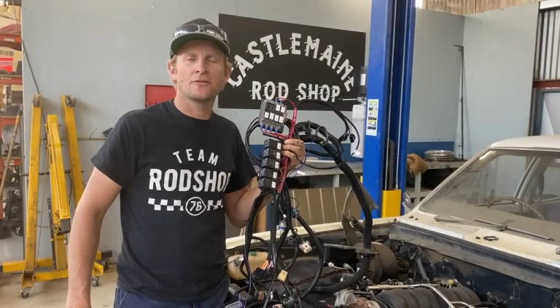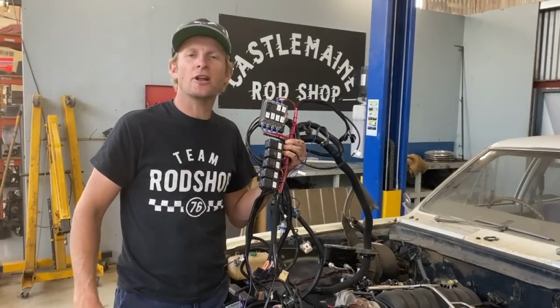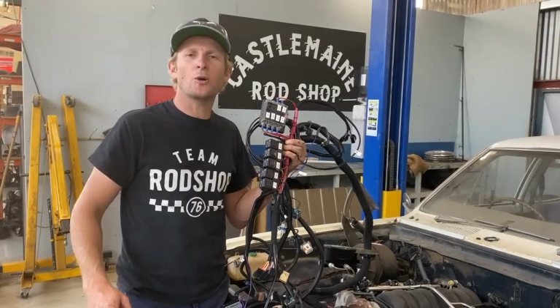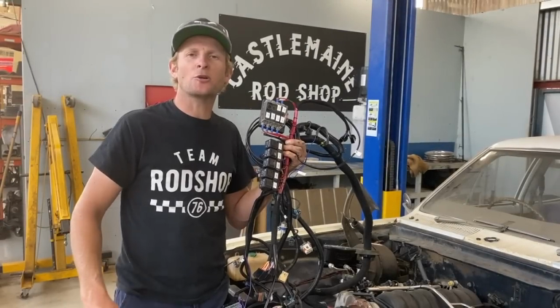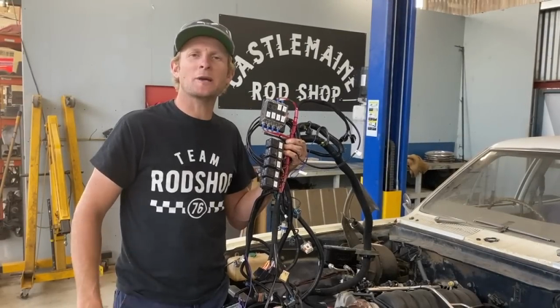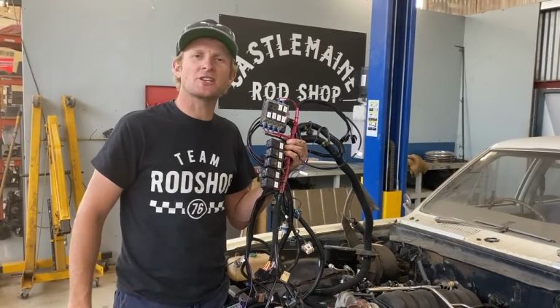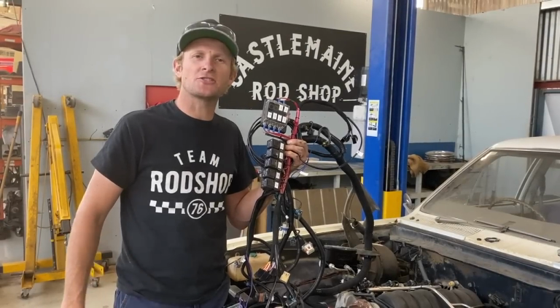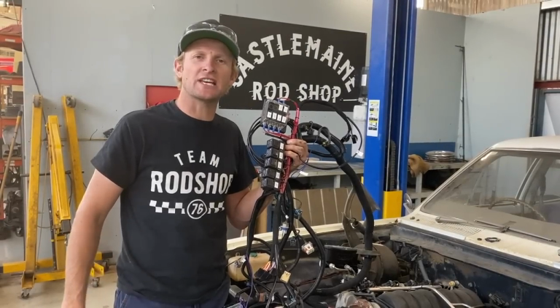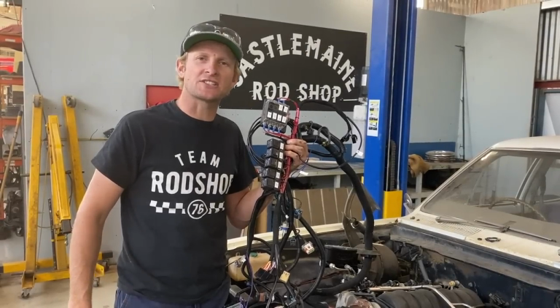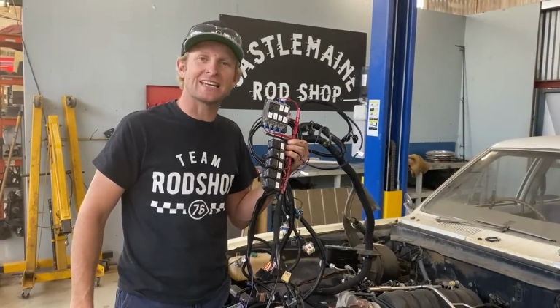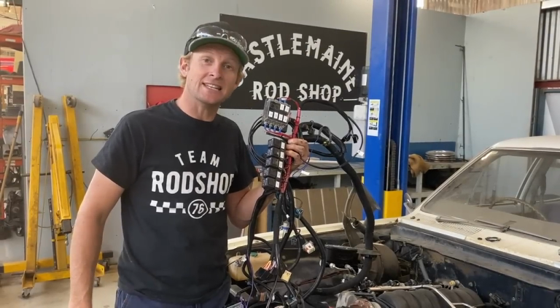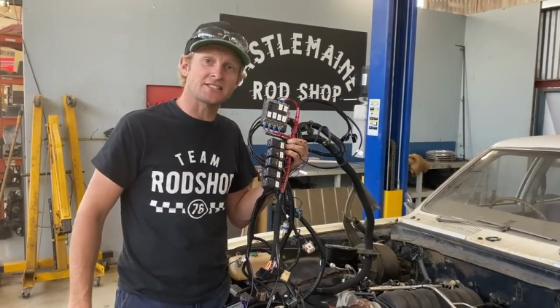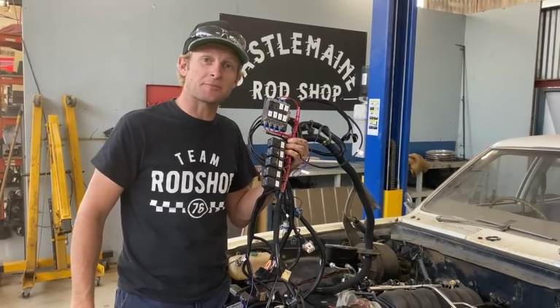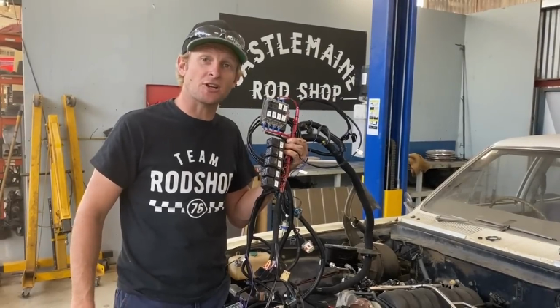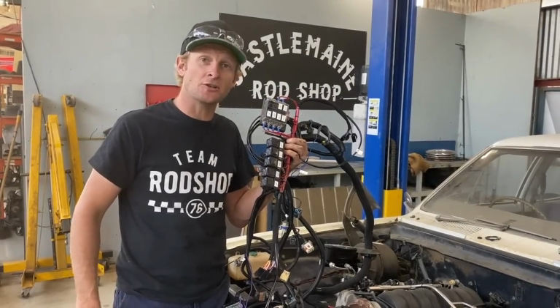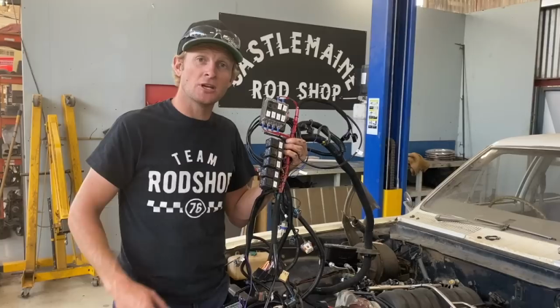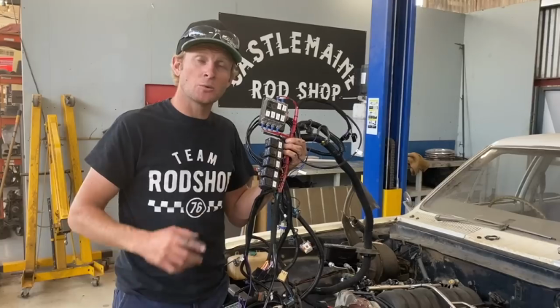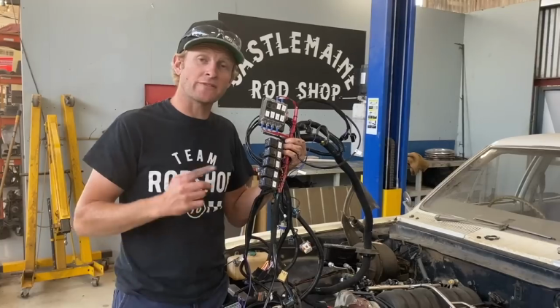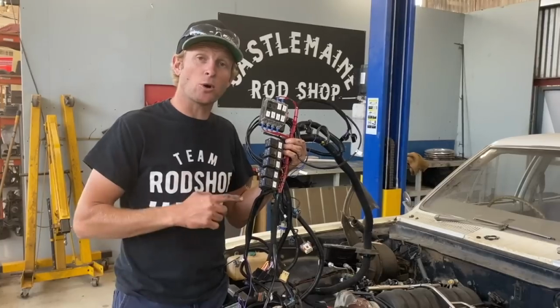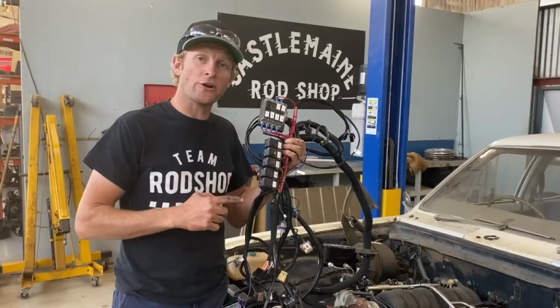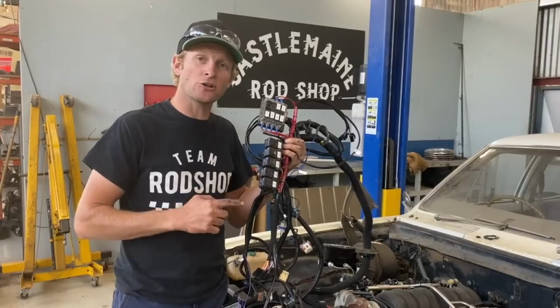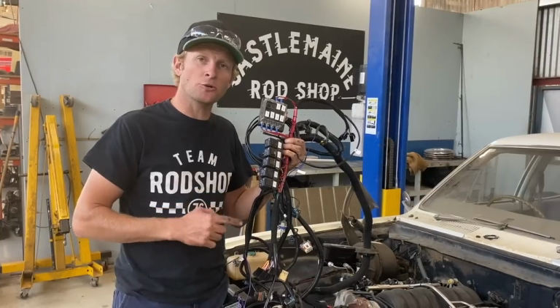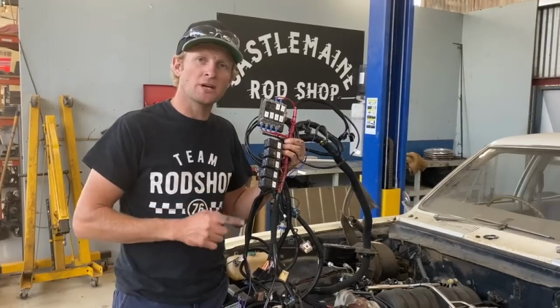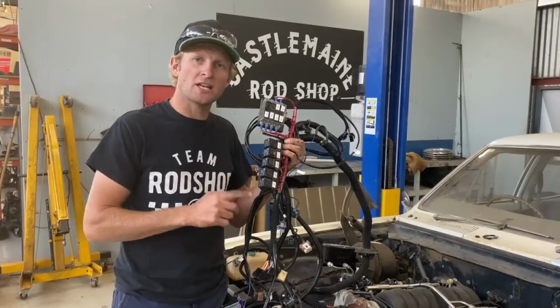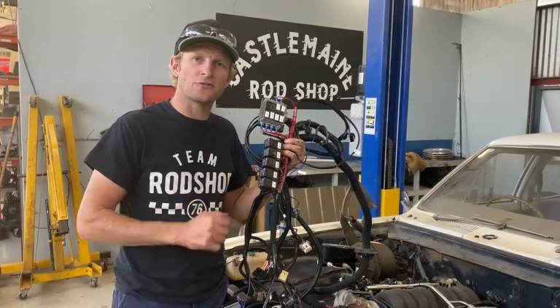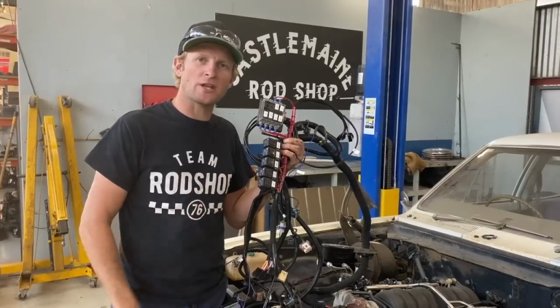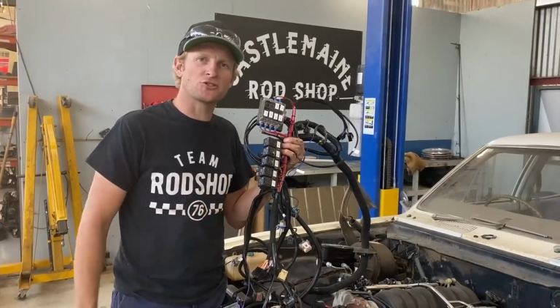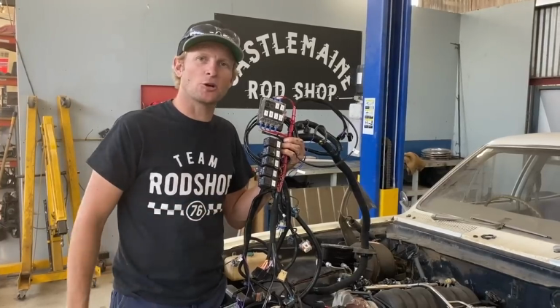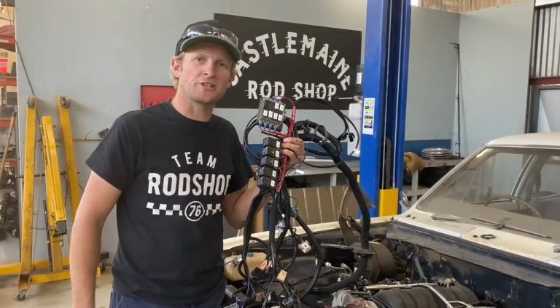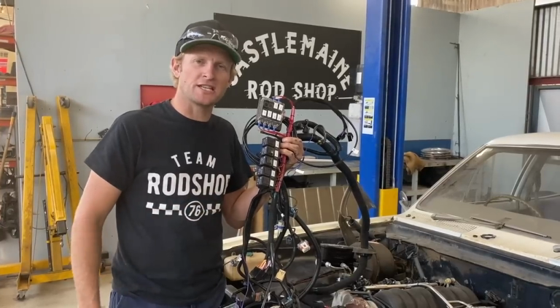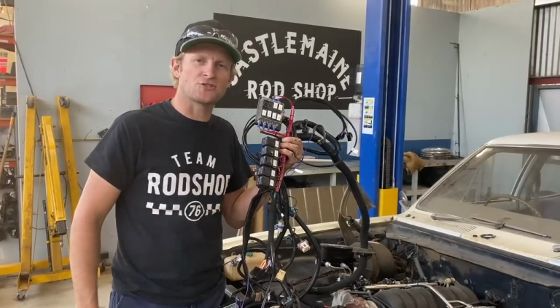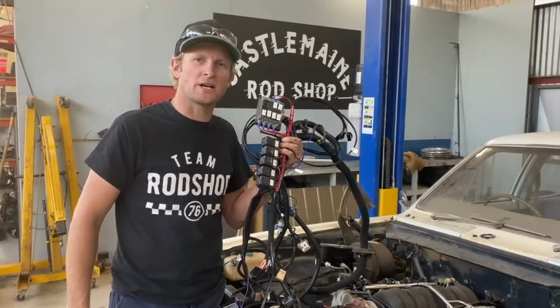Welcome to episode six. In this episode, we have the wiring loom and a few other jobs in the engine bay.